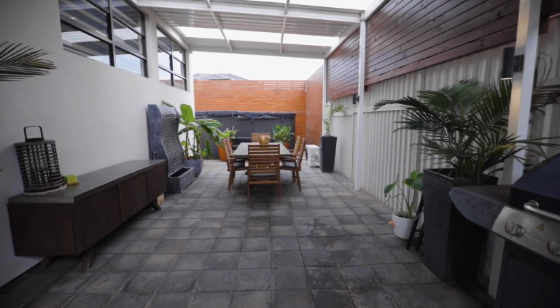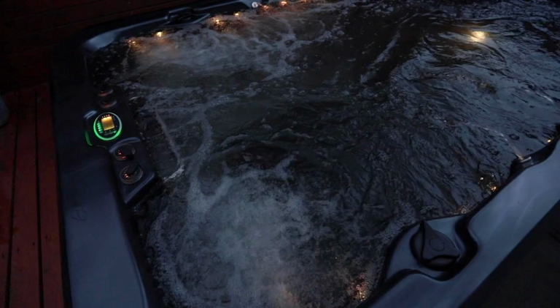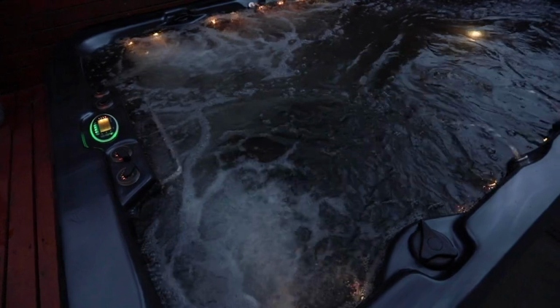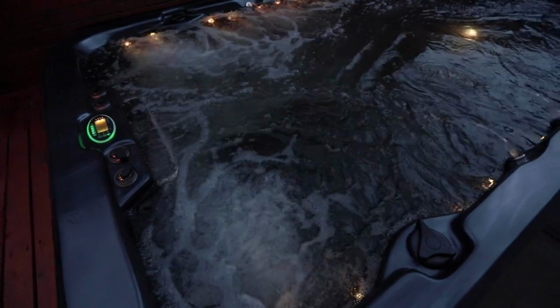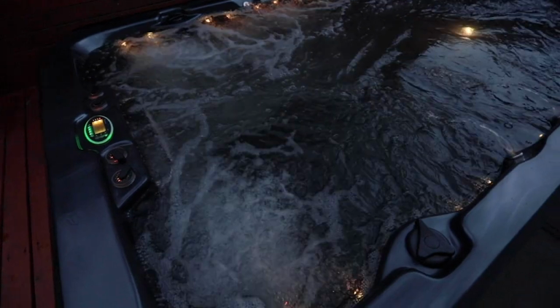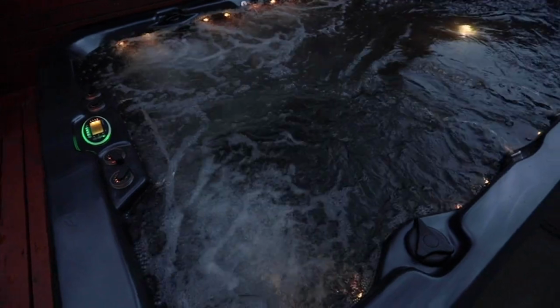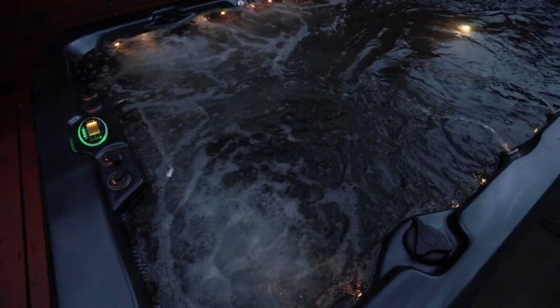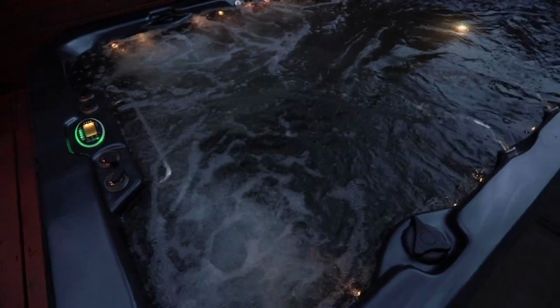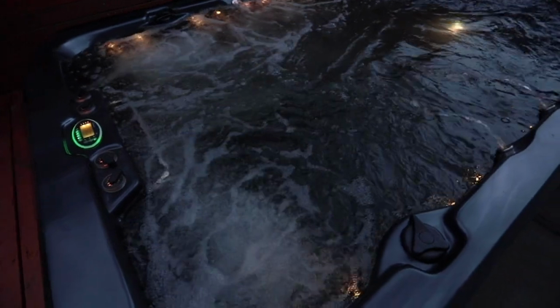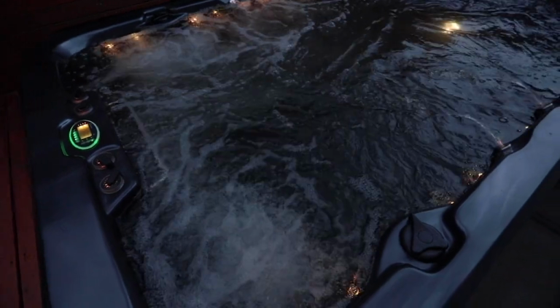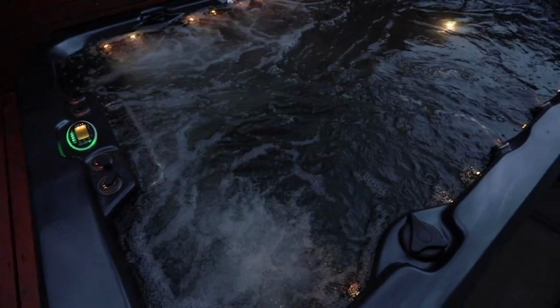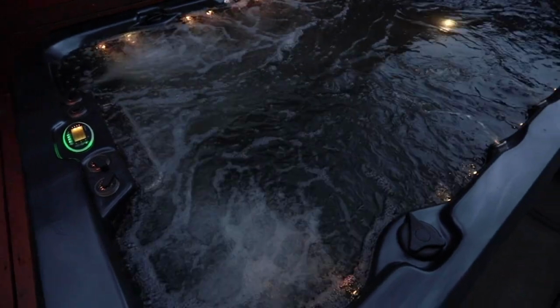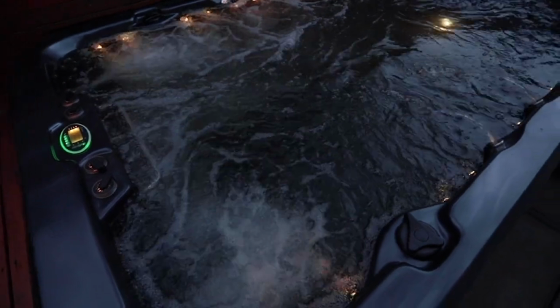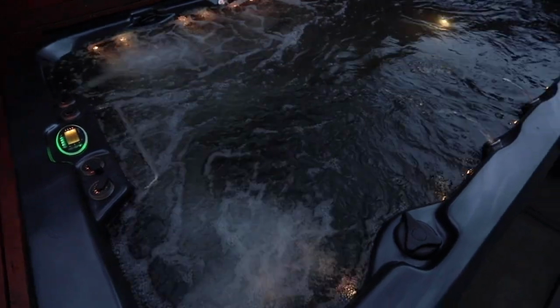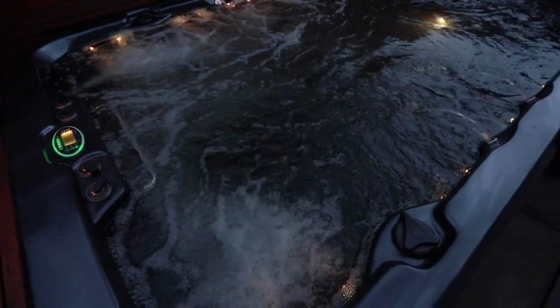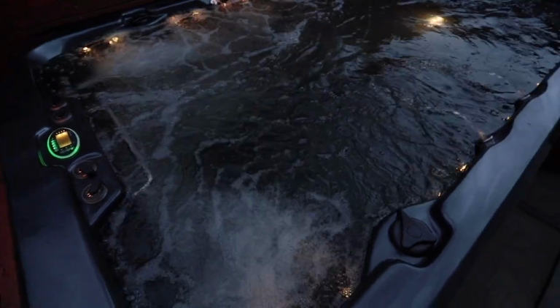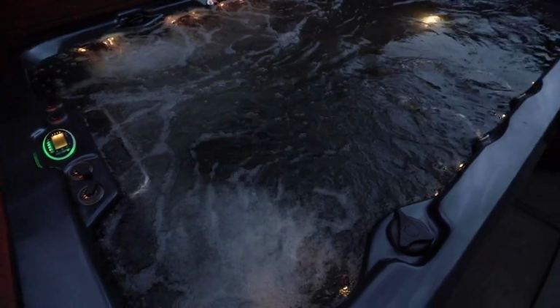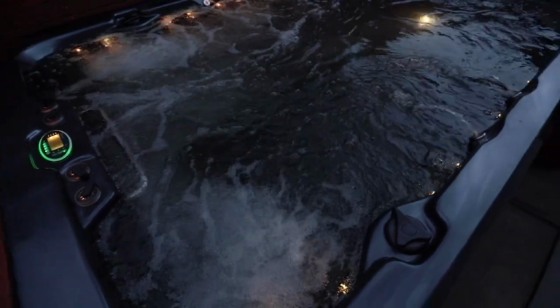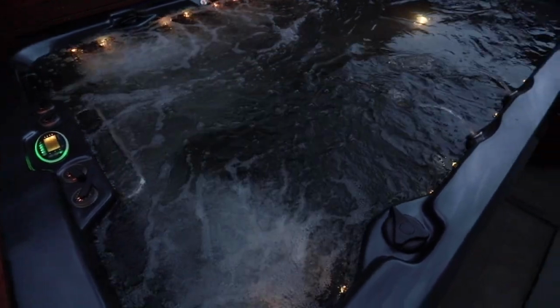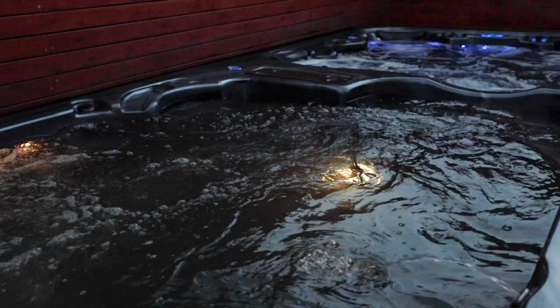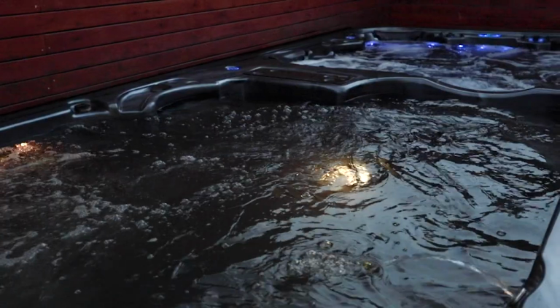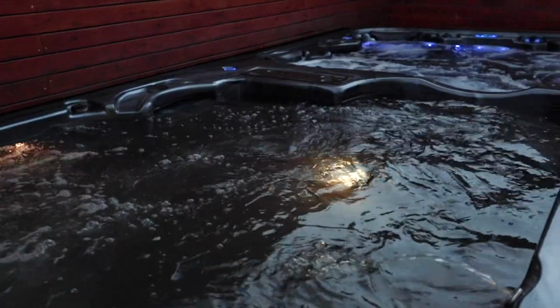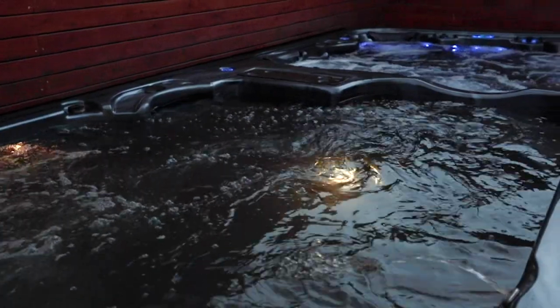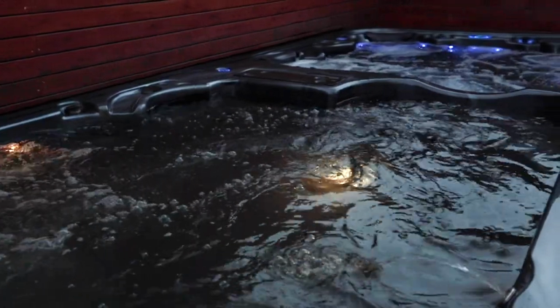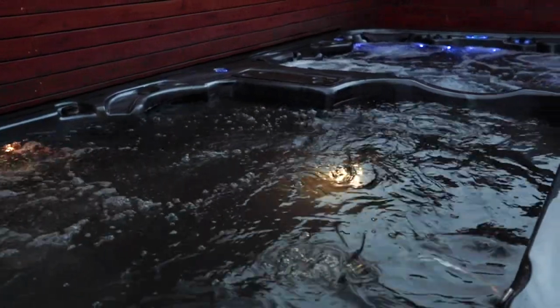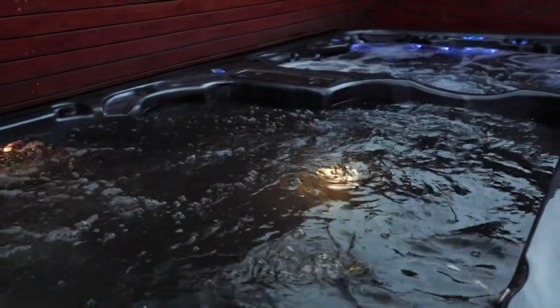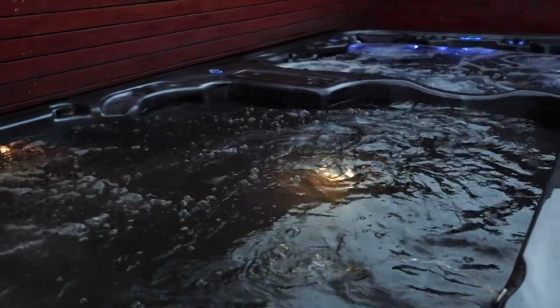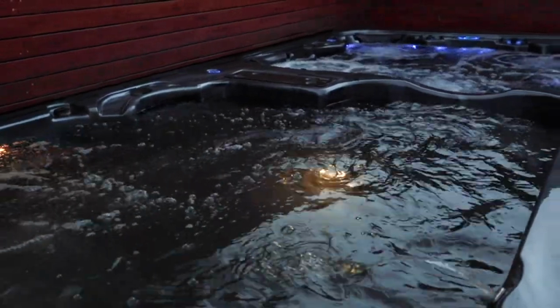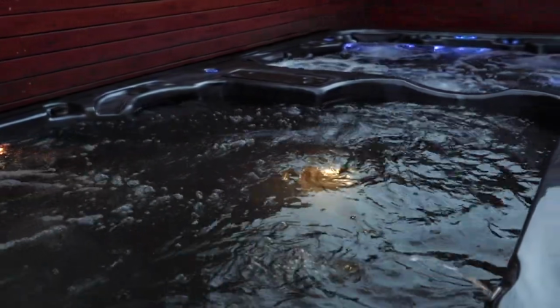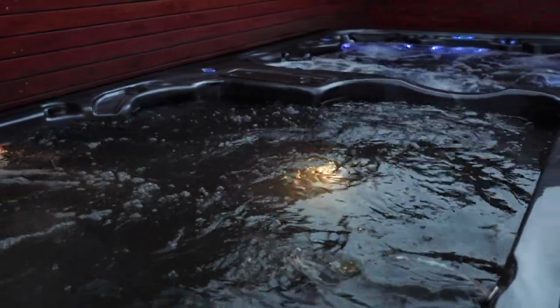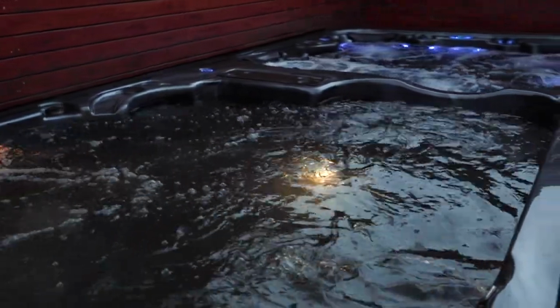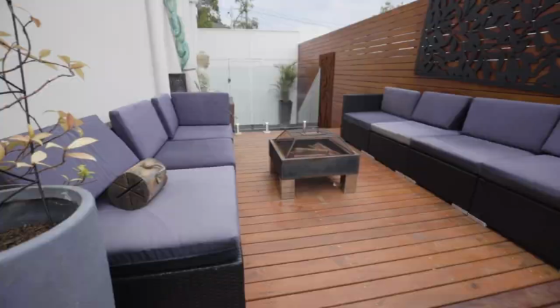This, plus the state-of-the-art swim spa, creates the perfect area for entertaining.